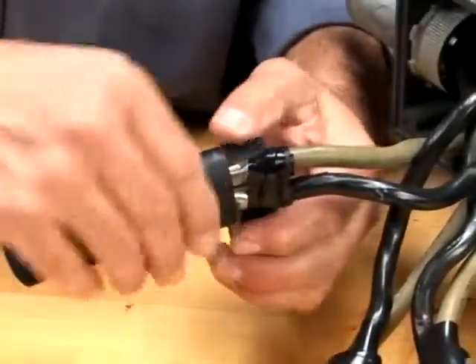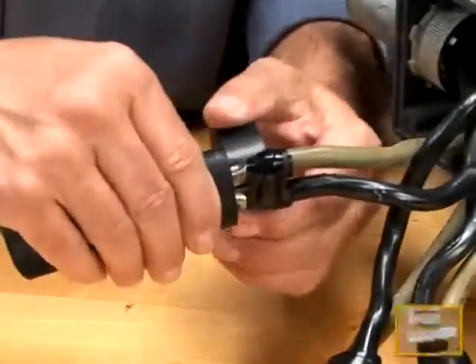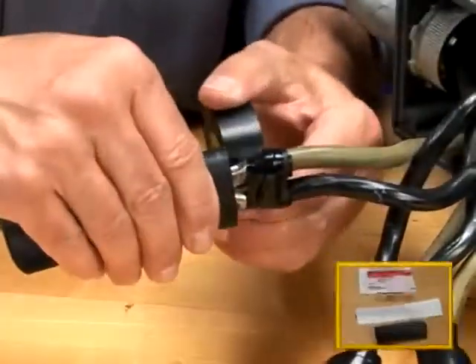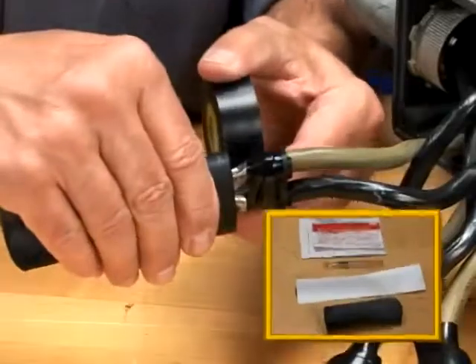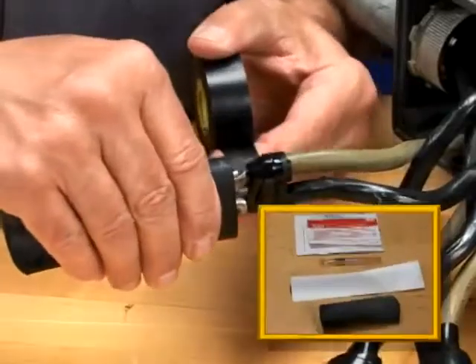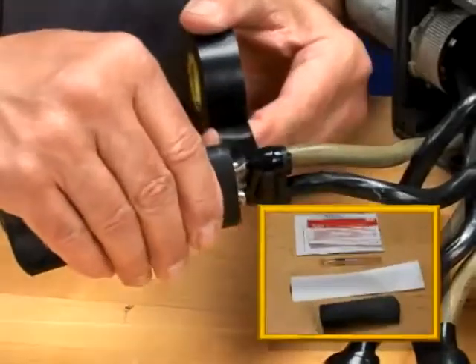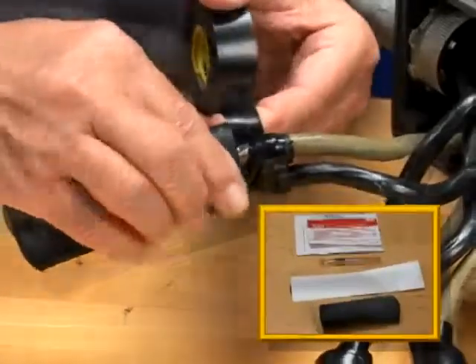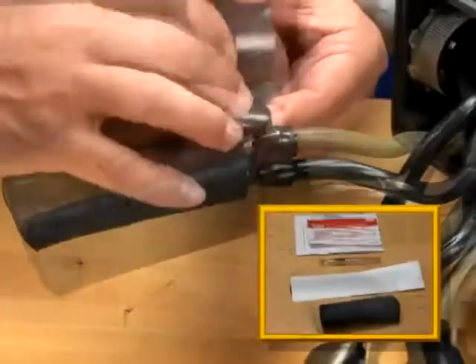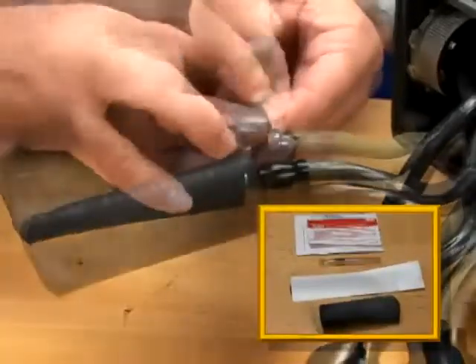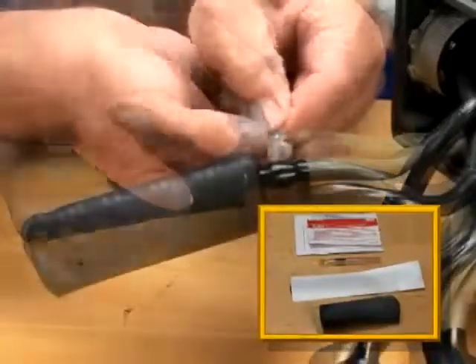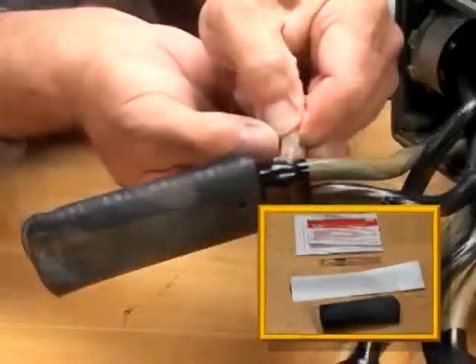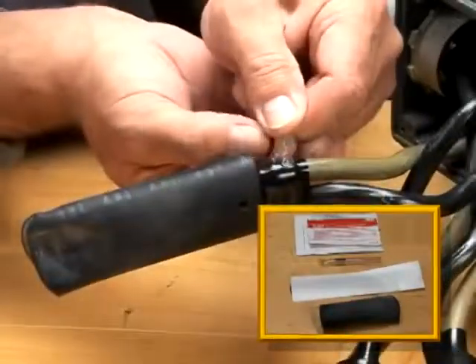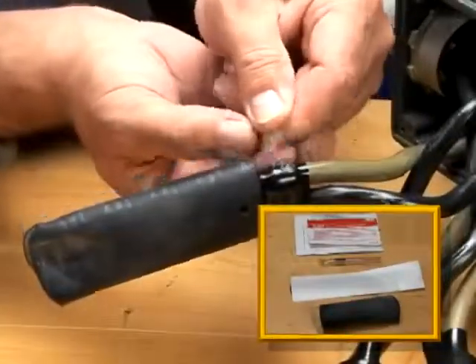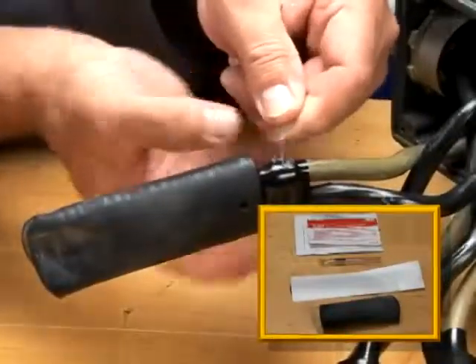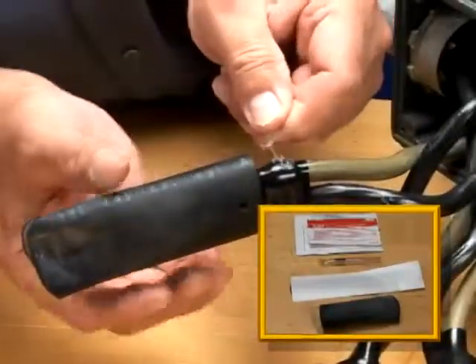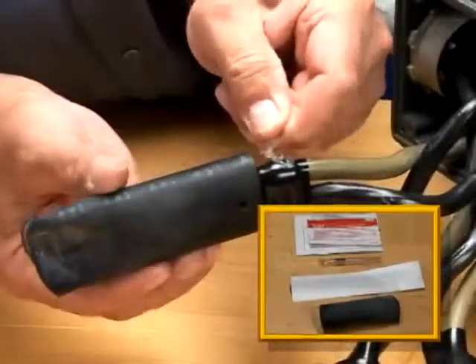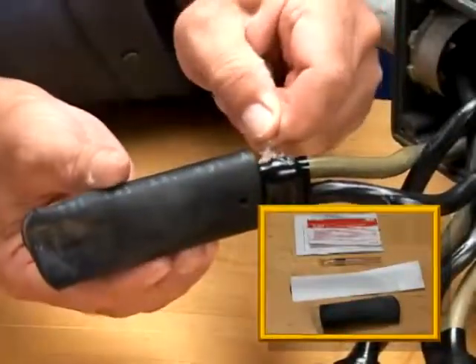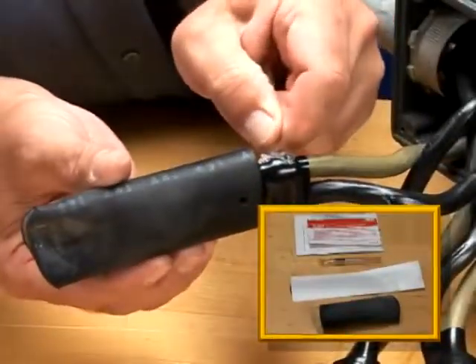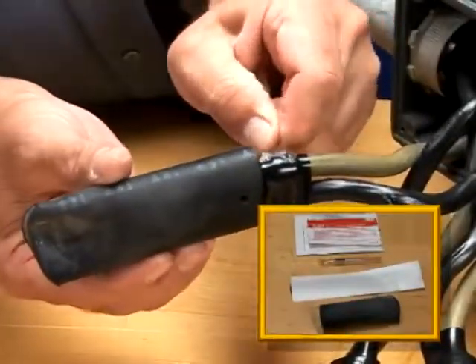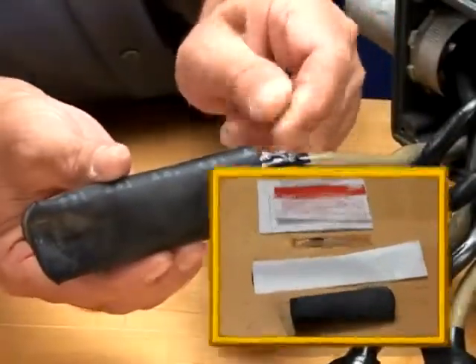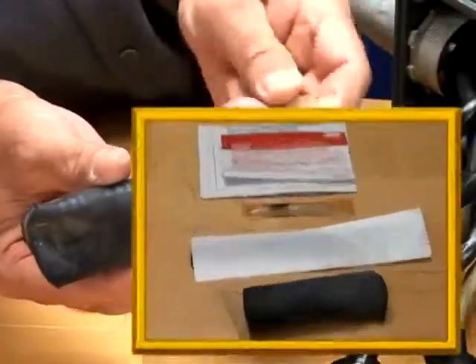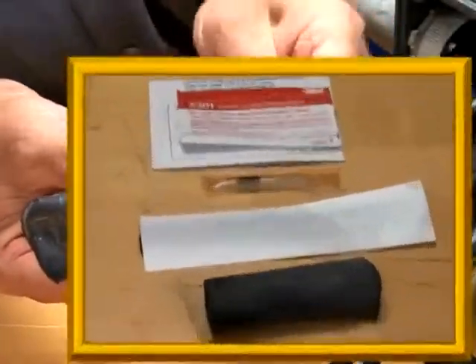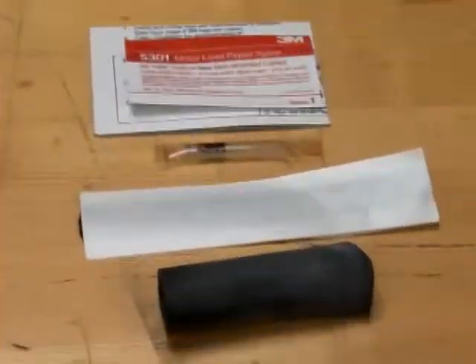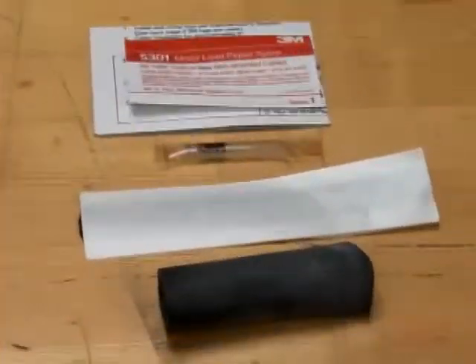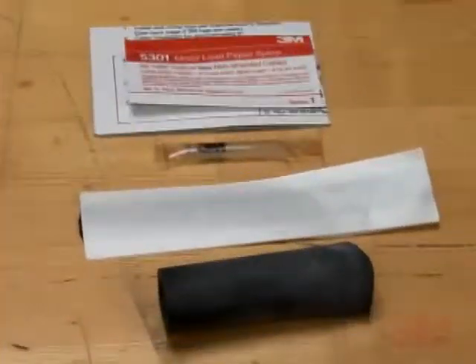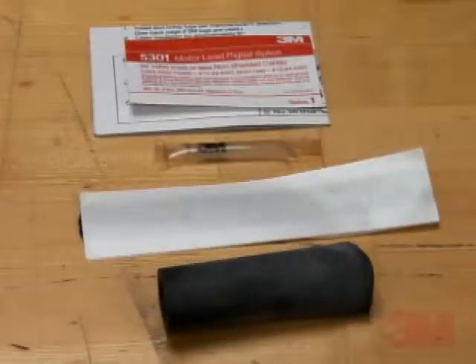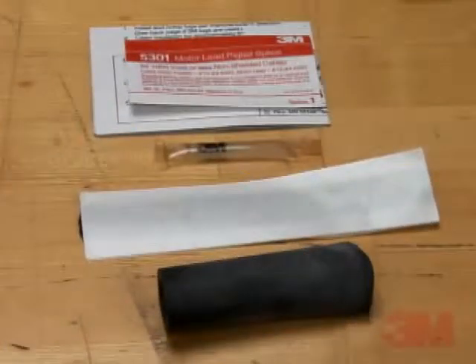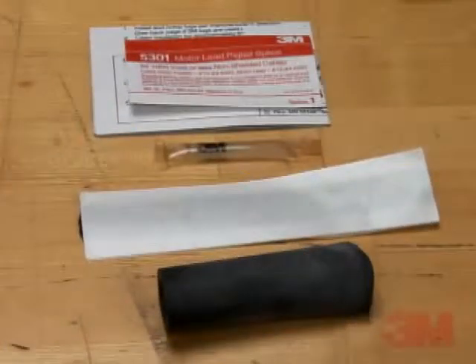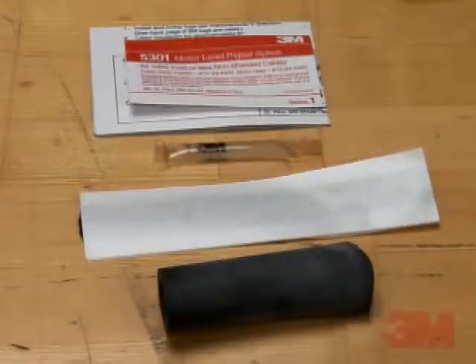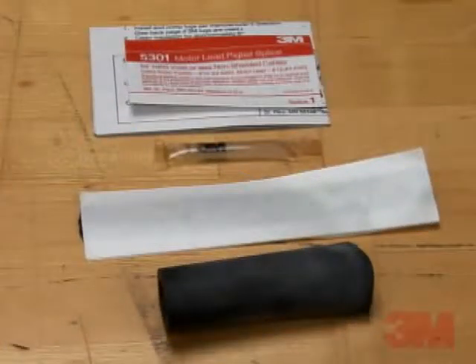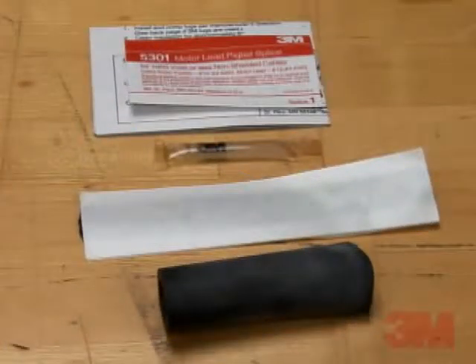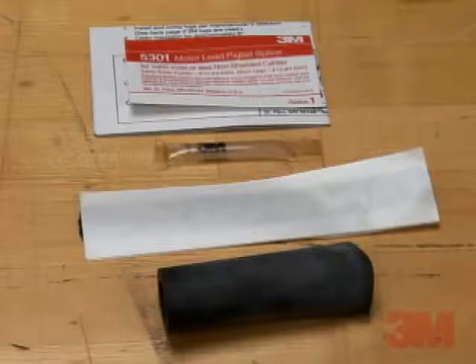In this video, you'll see how to make a reliable pigtail splice using the 3M motor lead kit 5301.